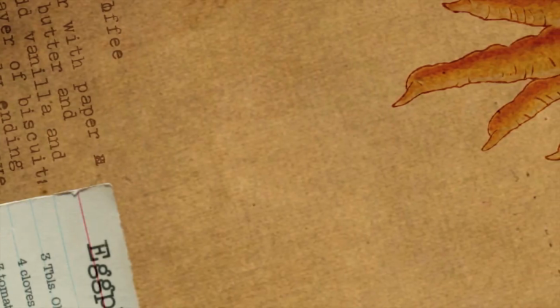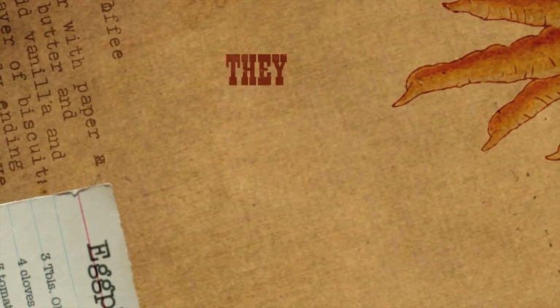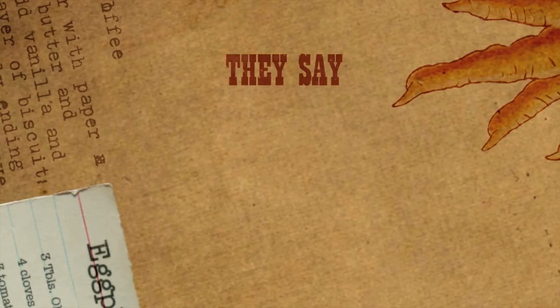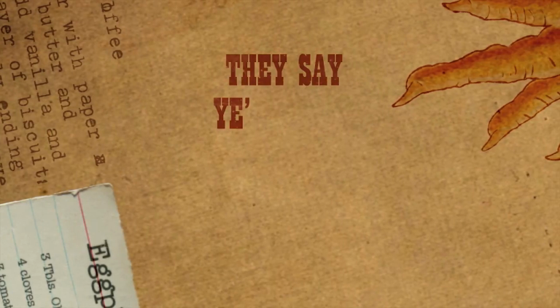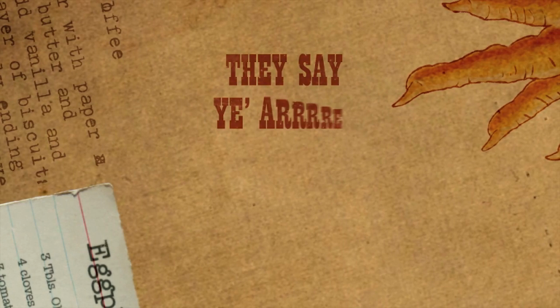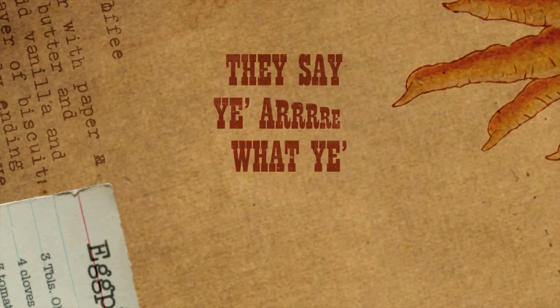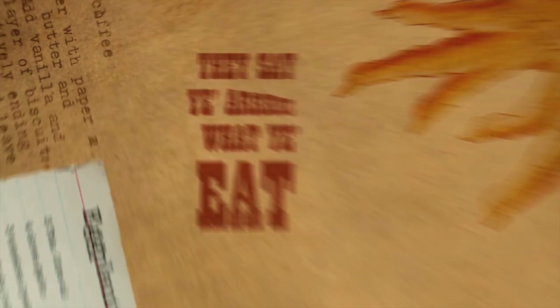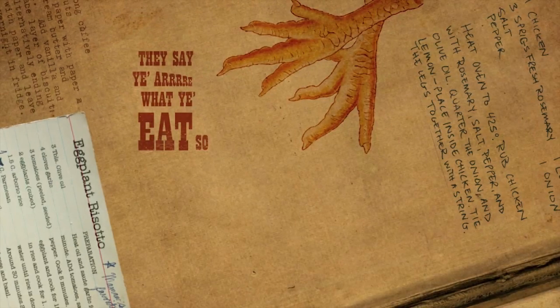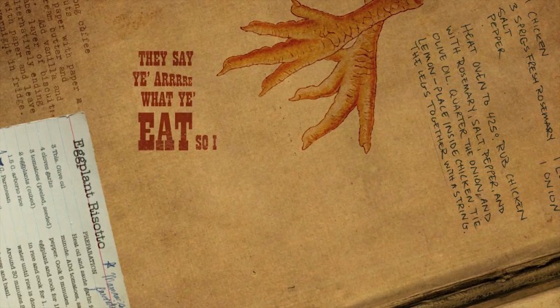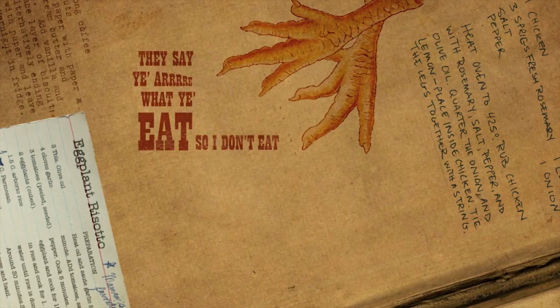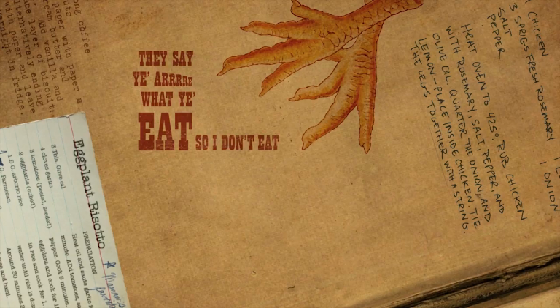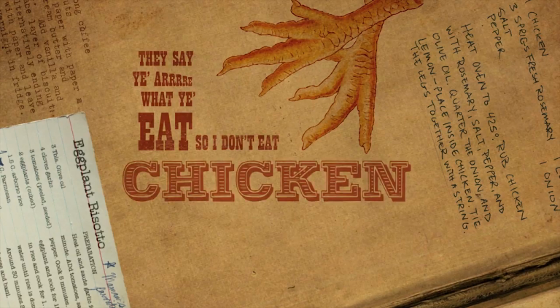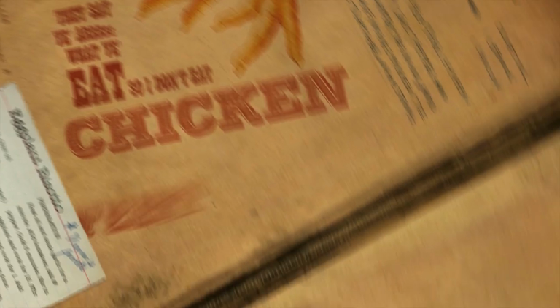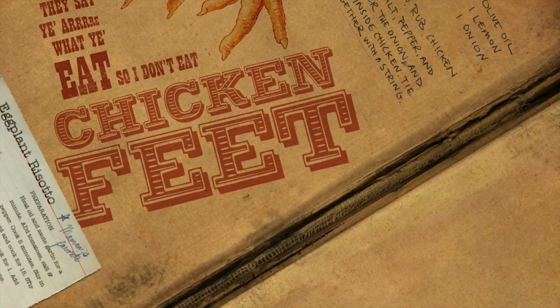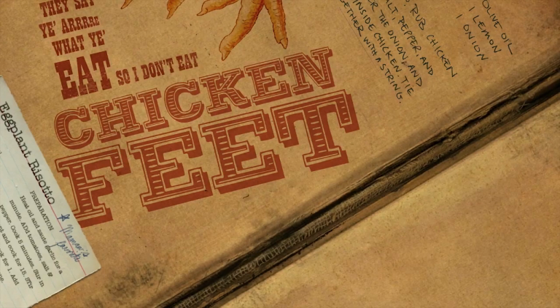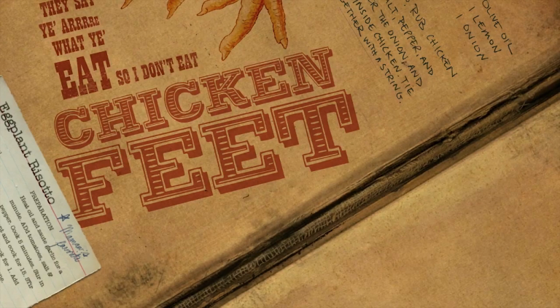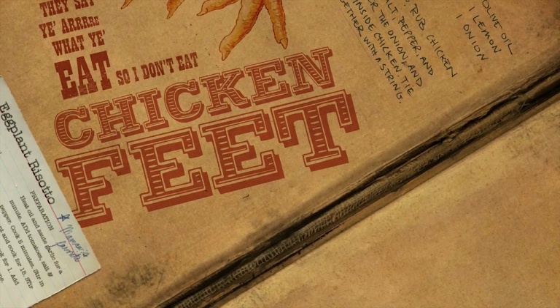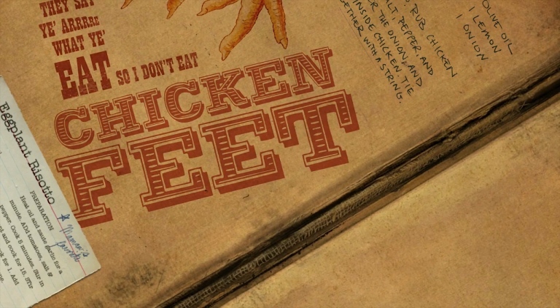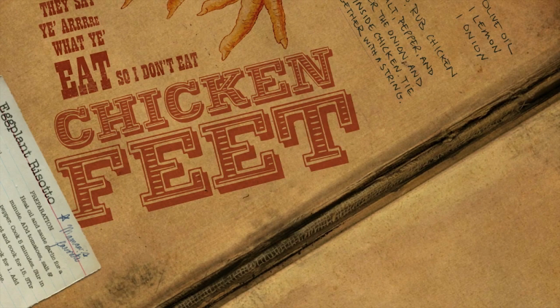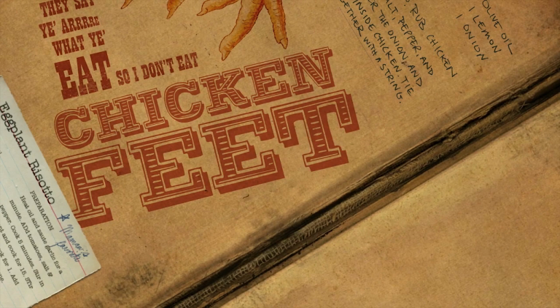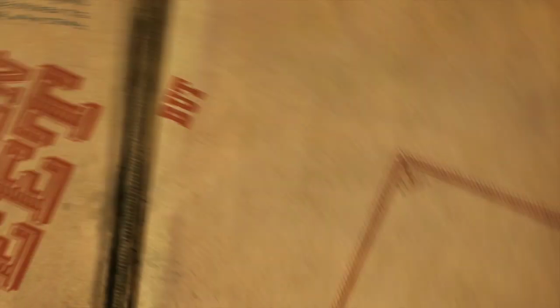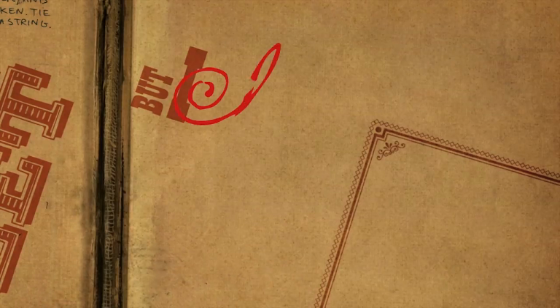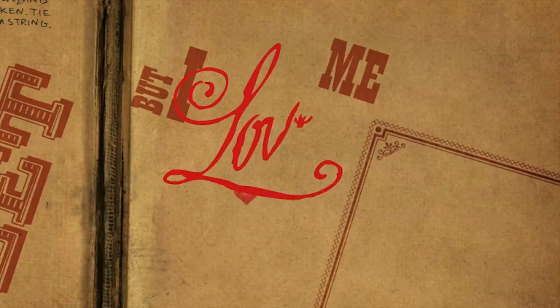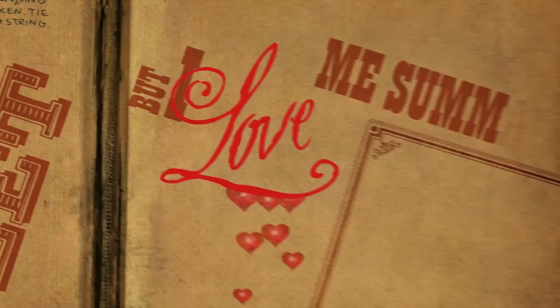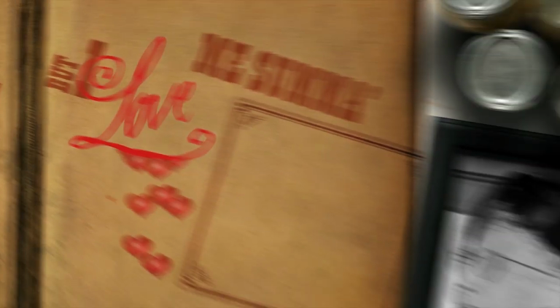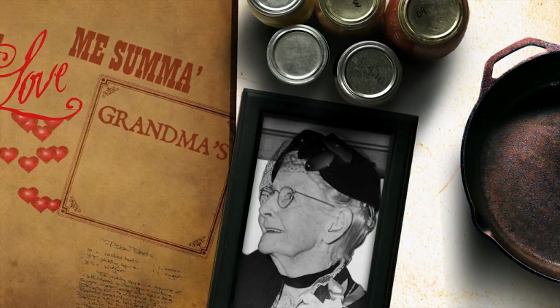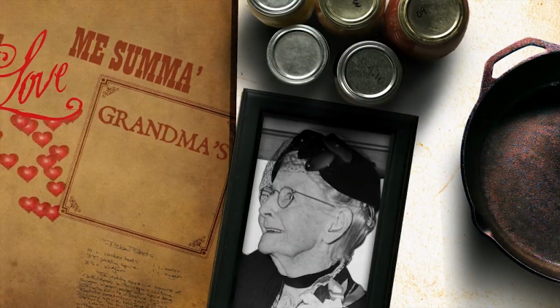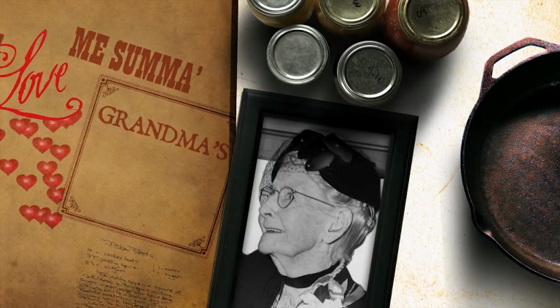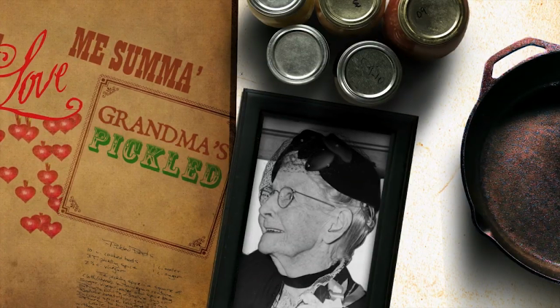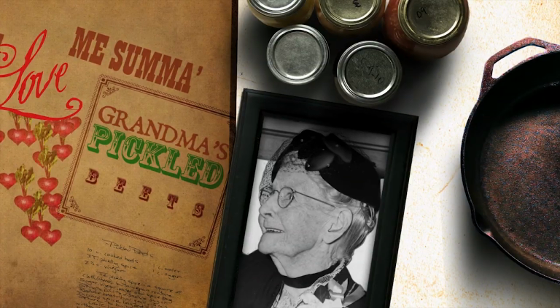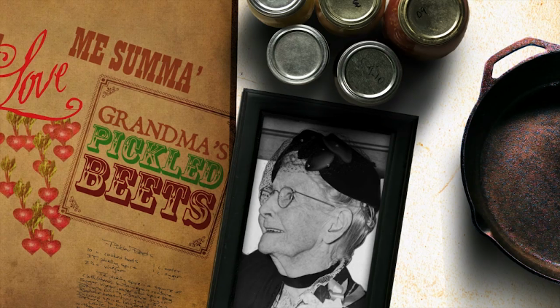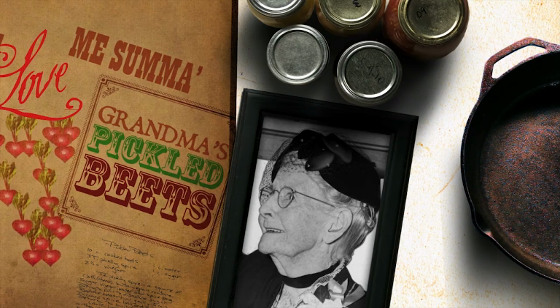They say you are what you eat, so I don't eat chicken feet, but a lovely sum of grandma's pickled beets.